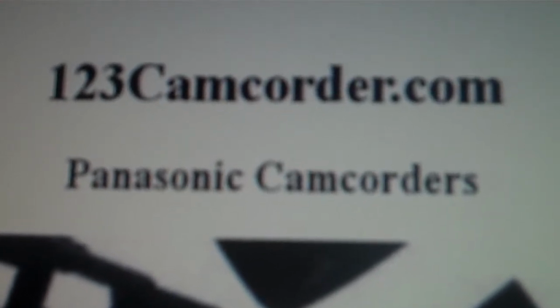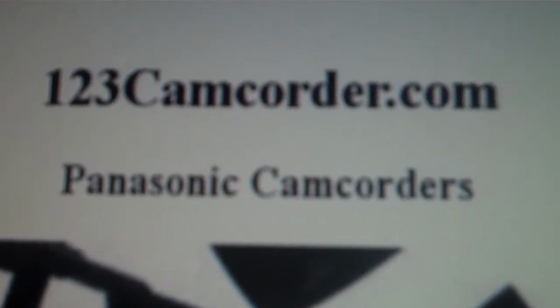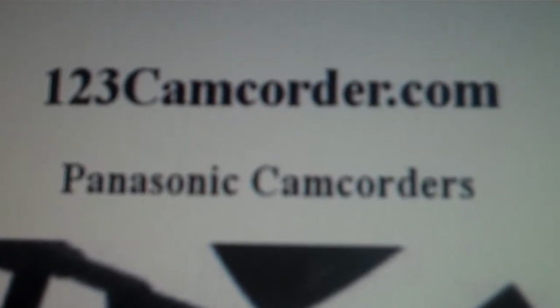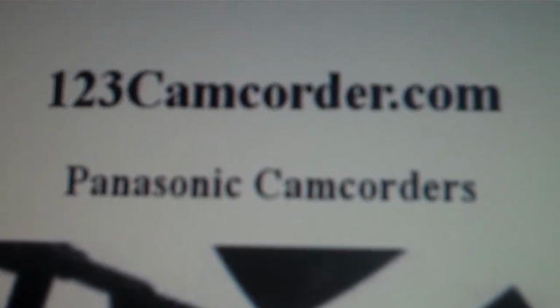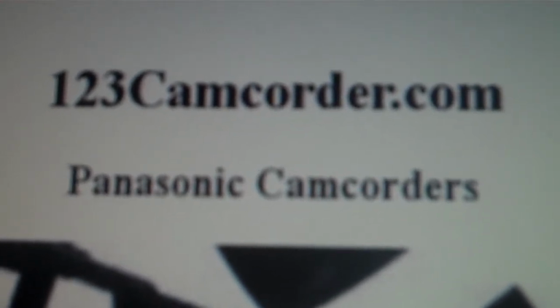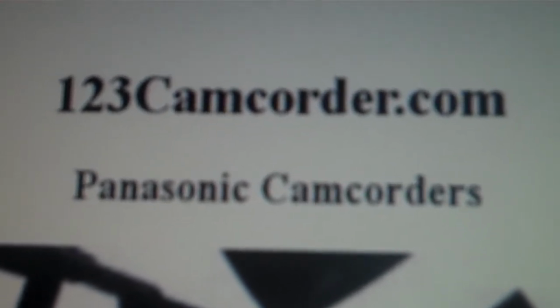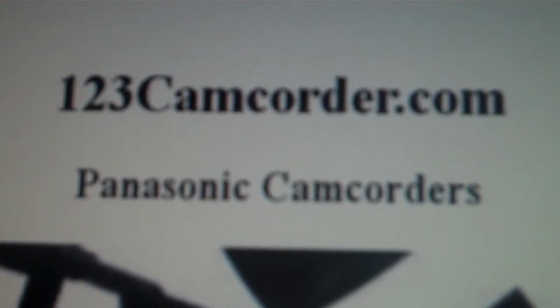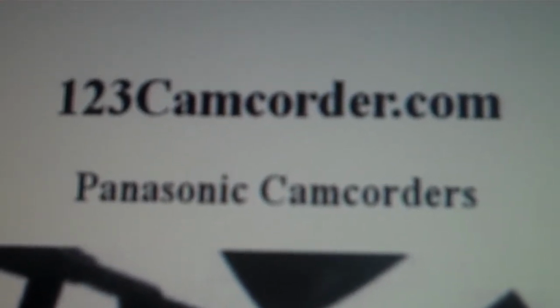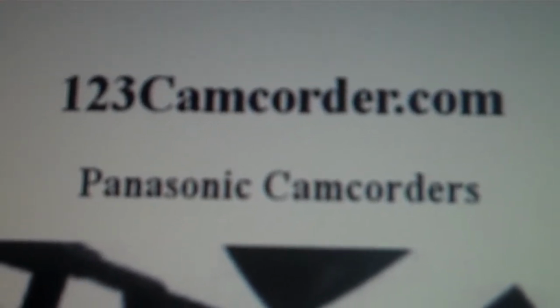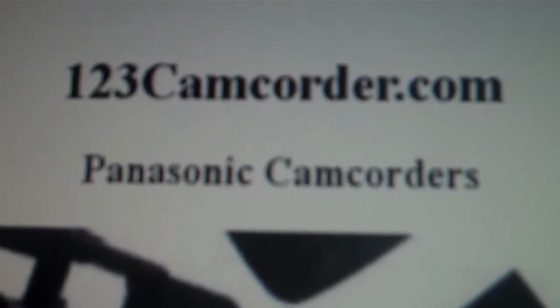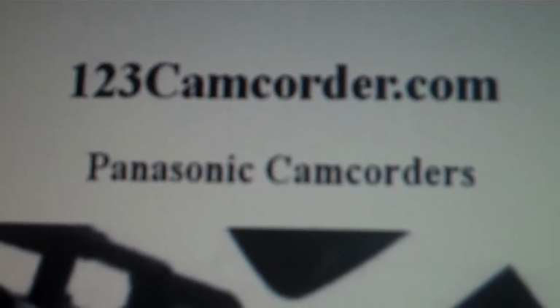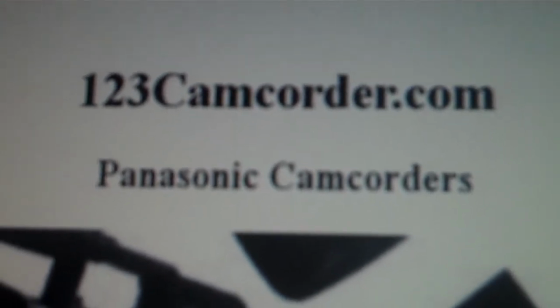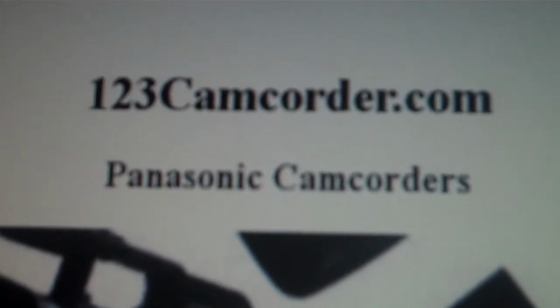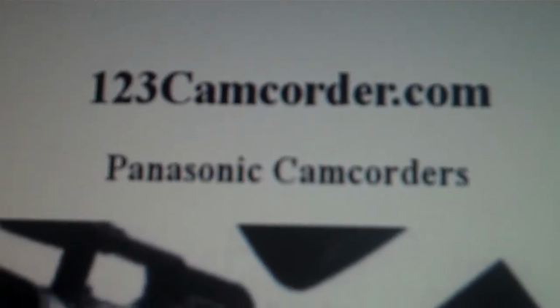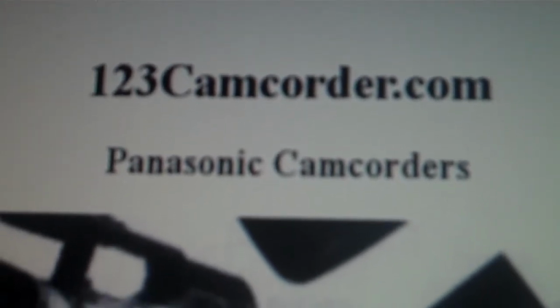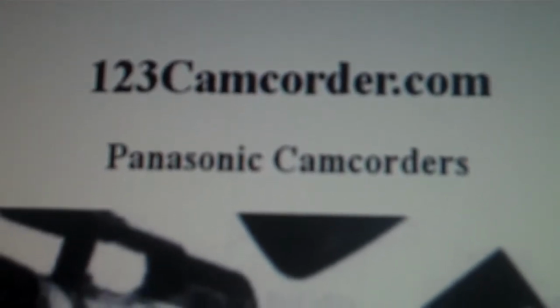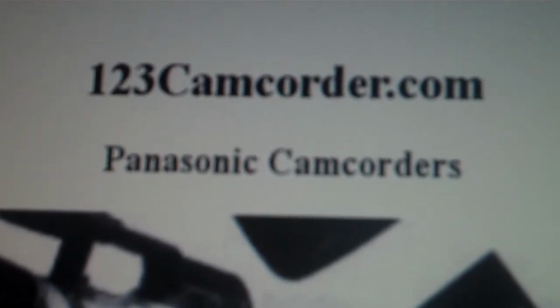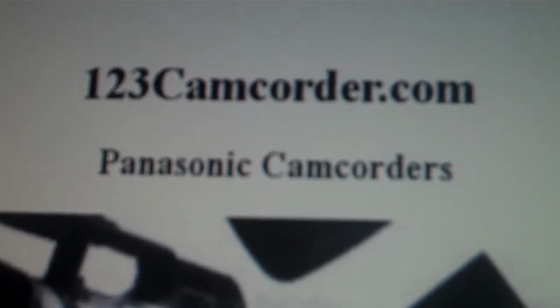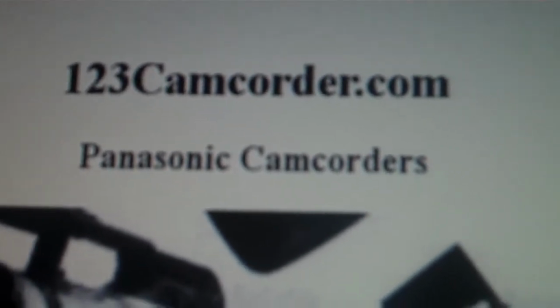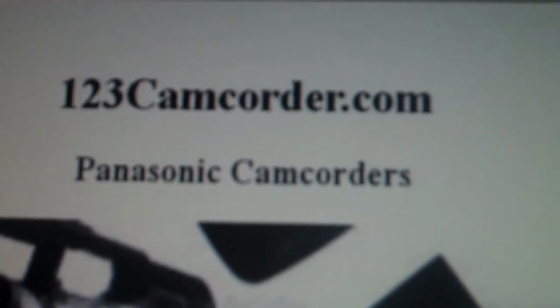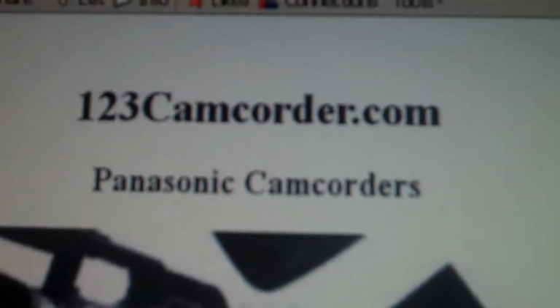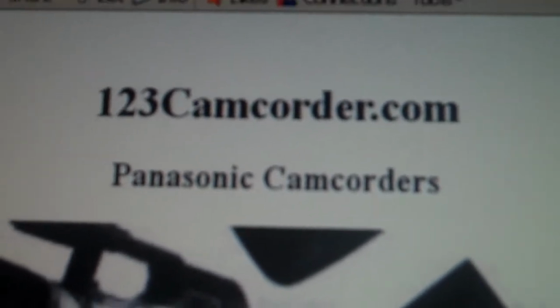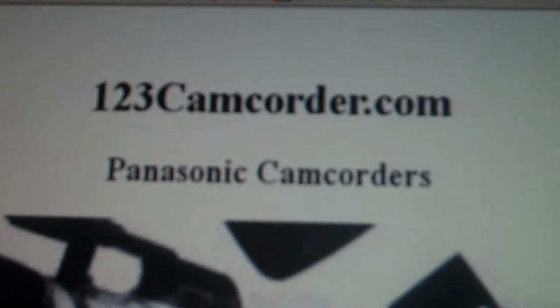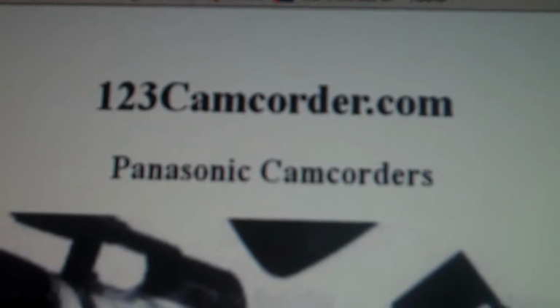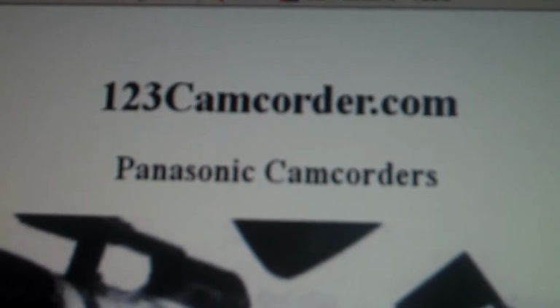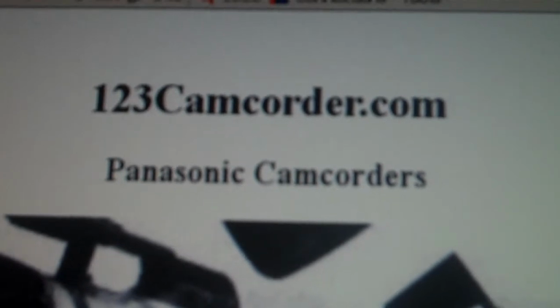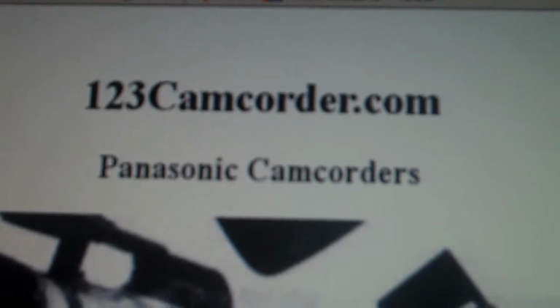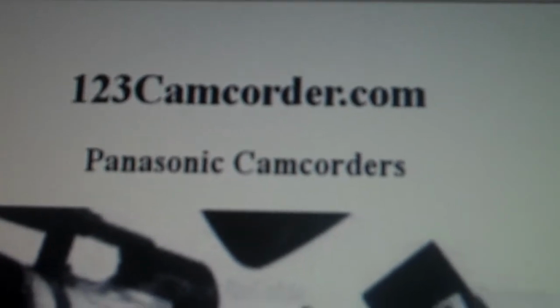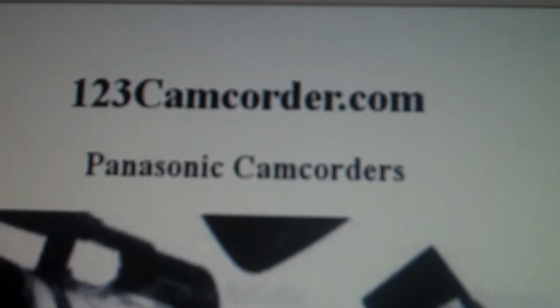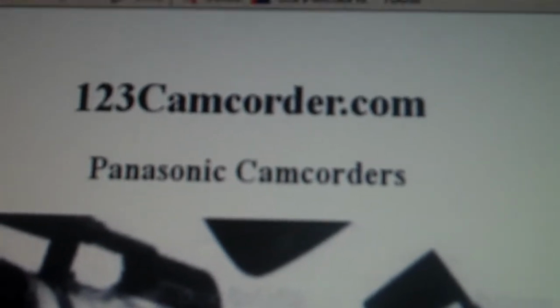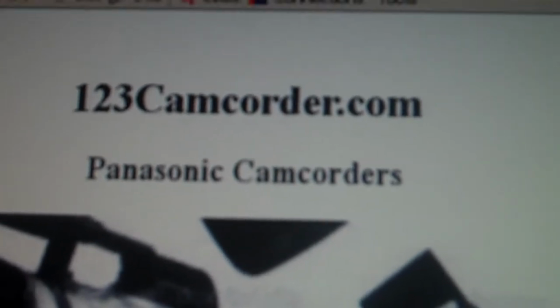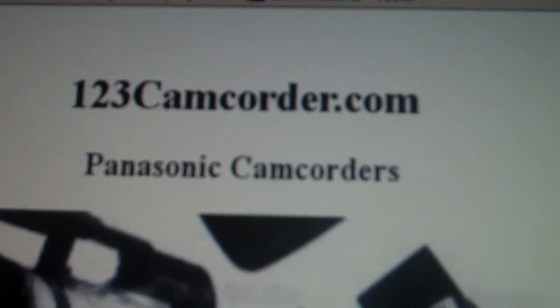Hi there, it's Andrew Larder from 123camcorder.com. This is all about Panasonic camcorders.